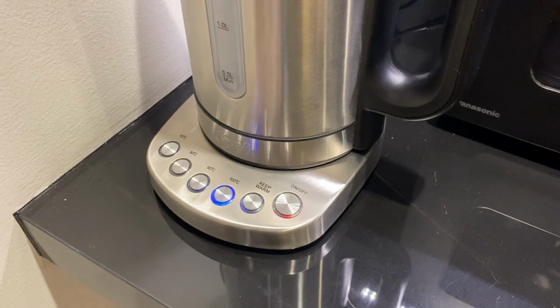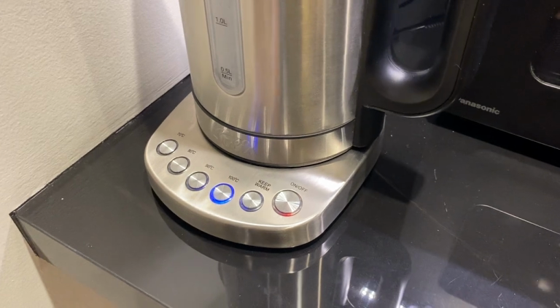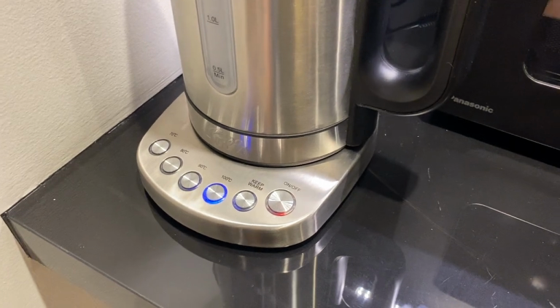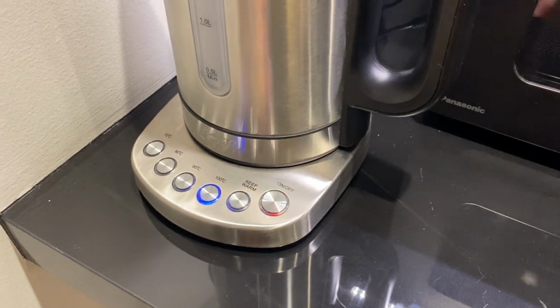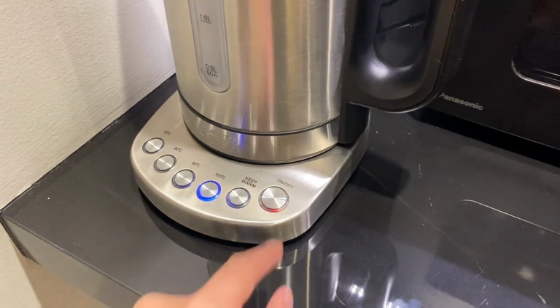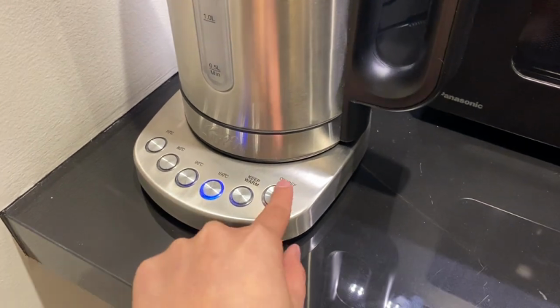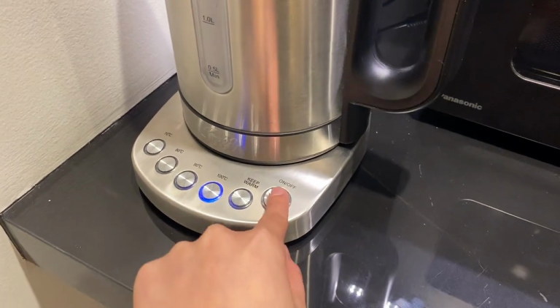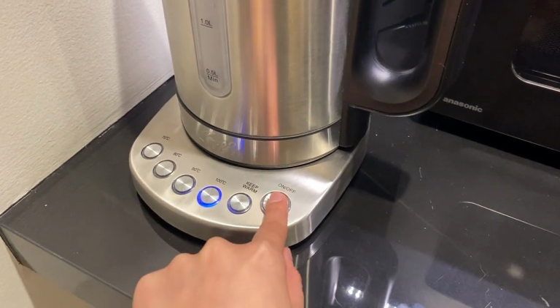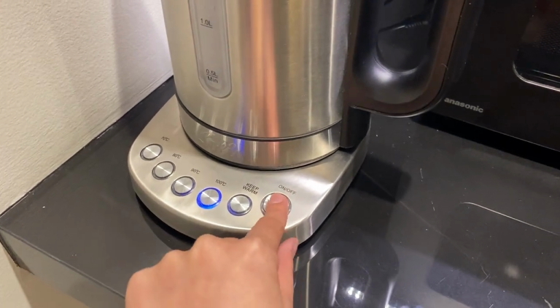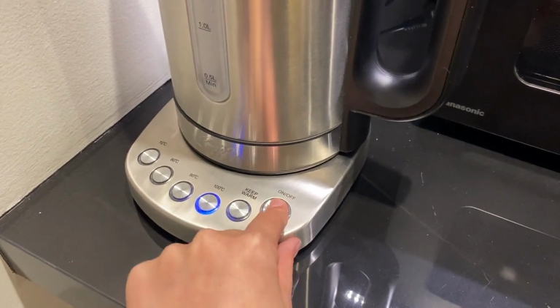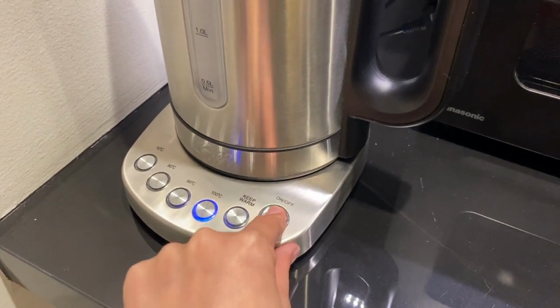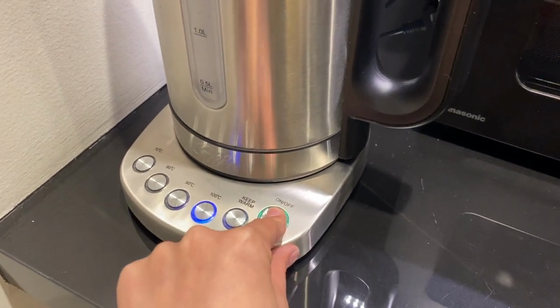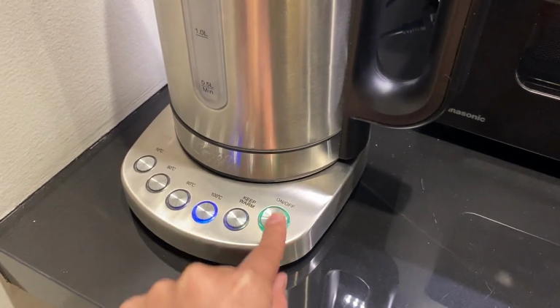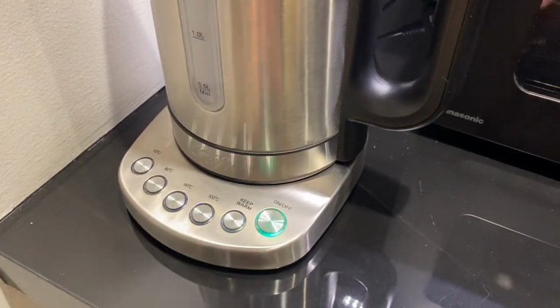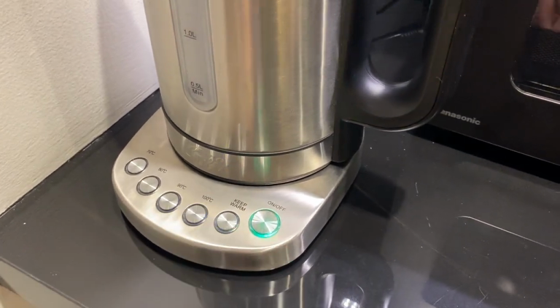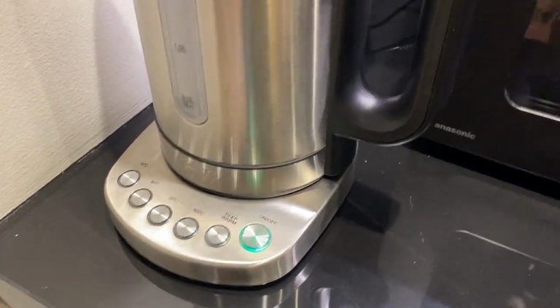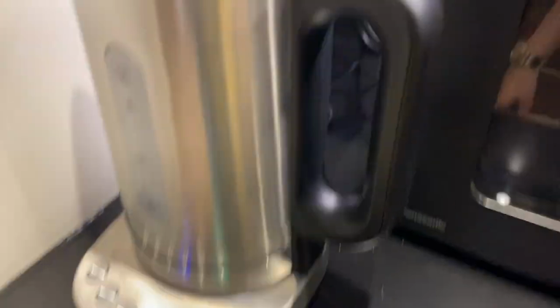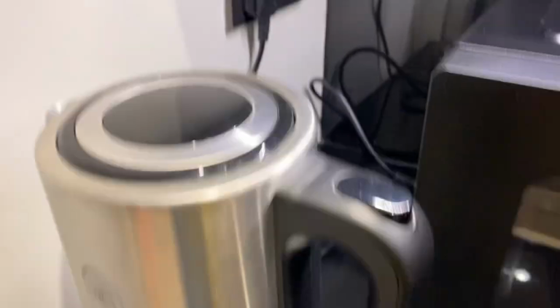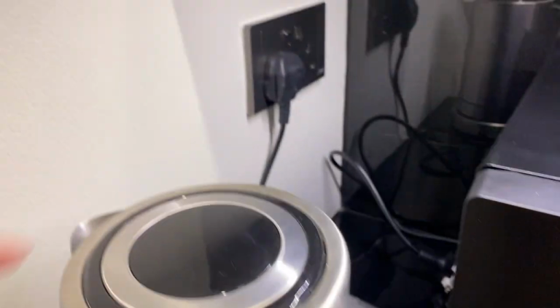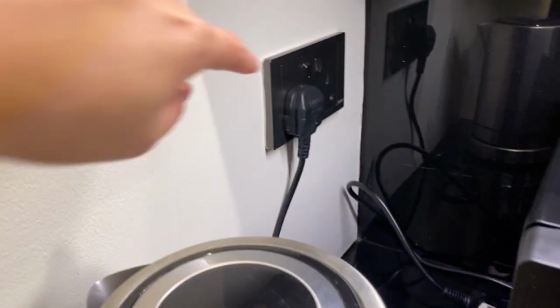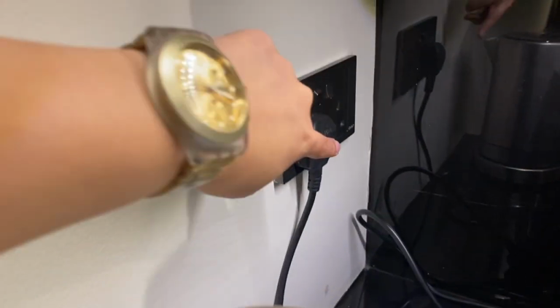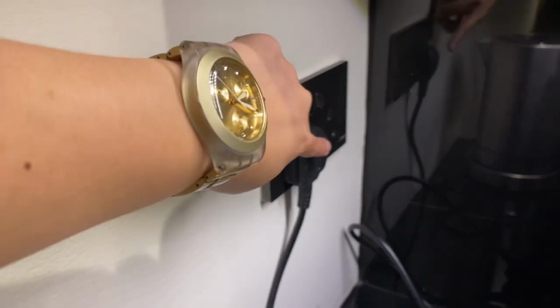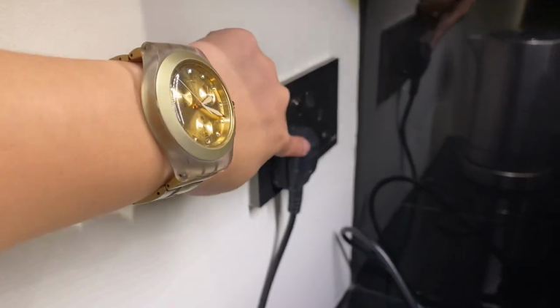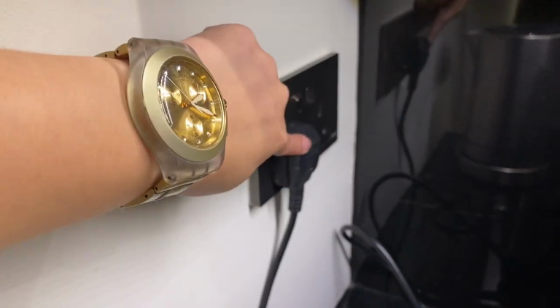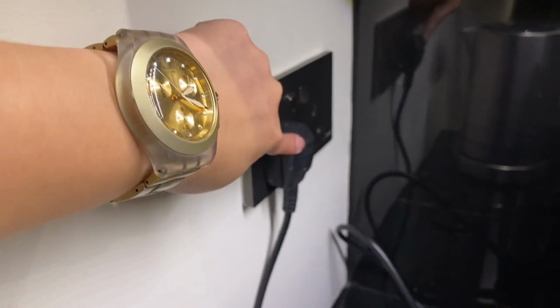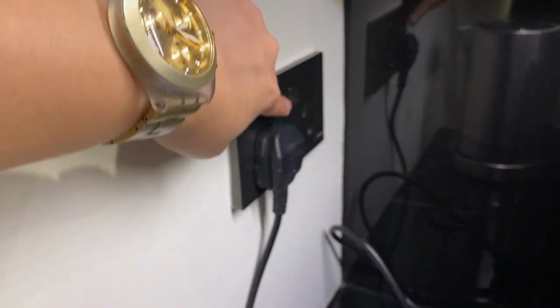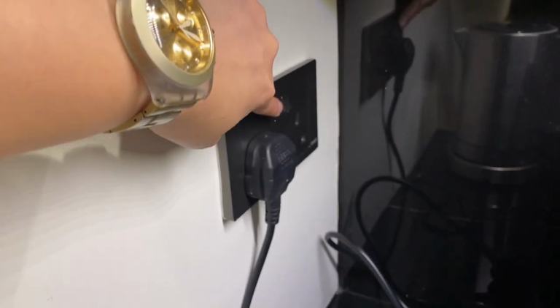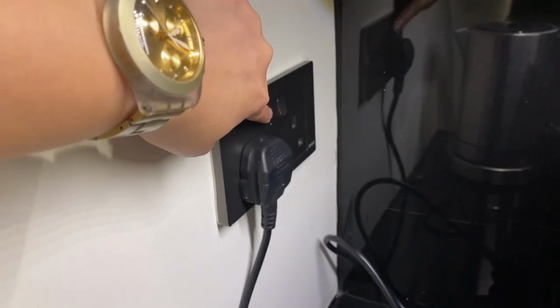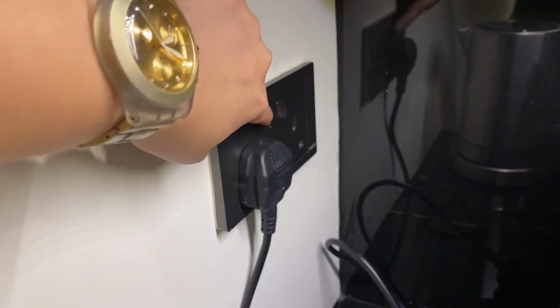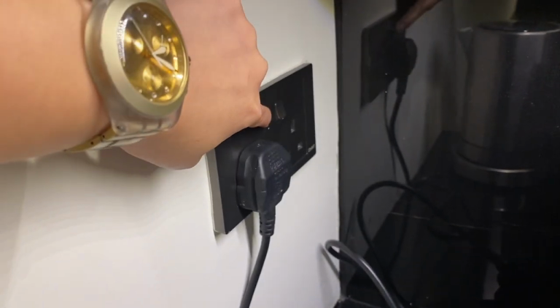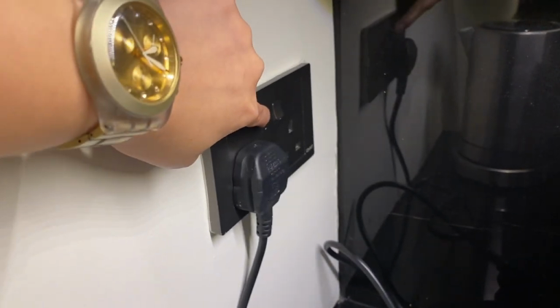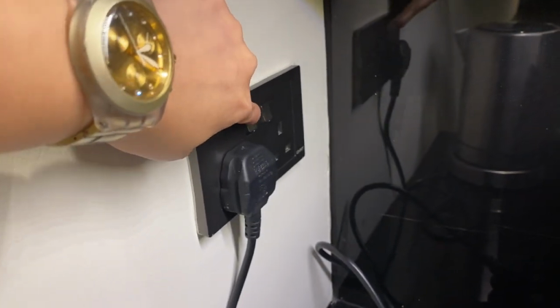Once you're done, turn it off, remove the pump and turn off the switch.